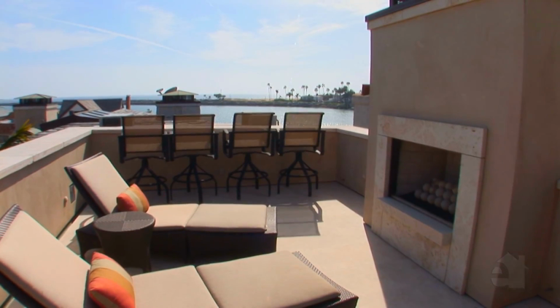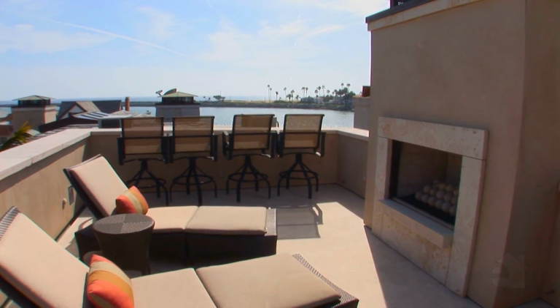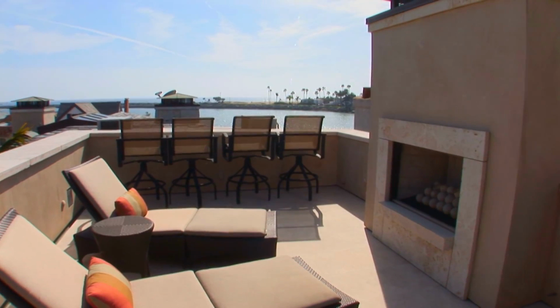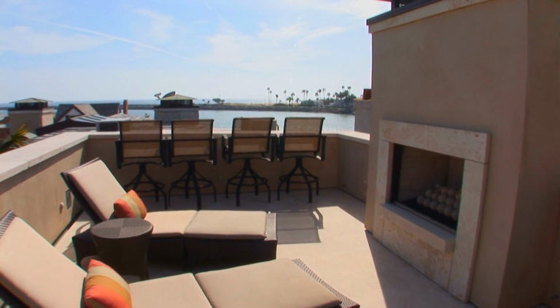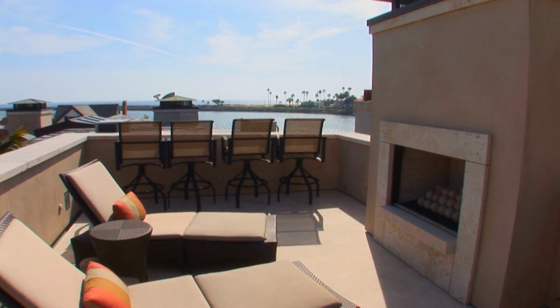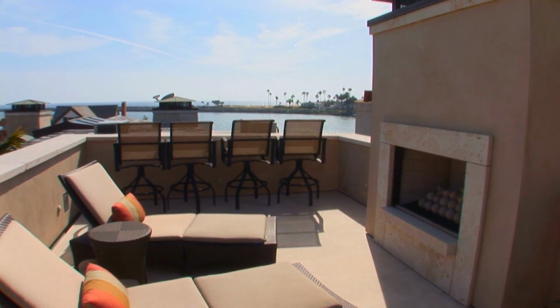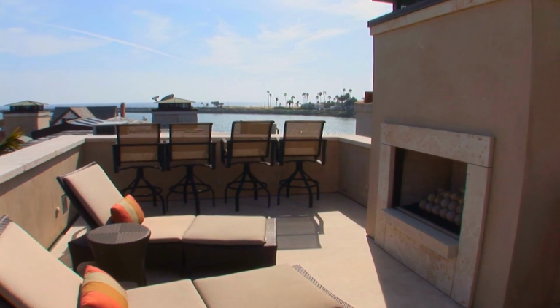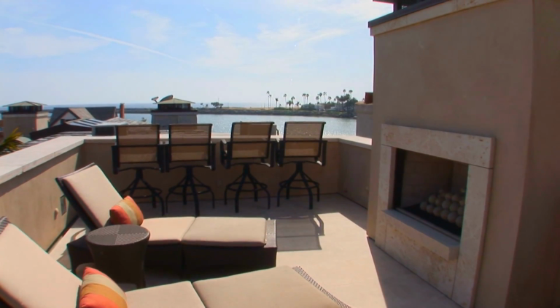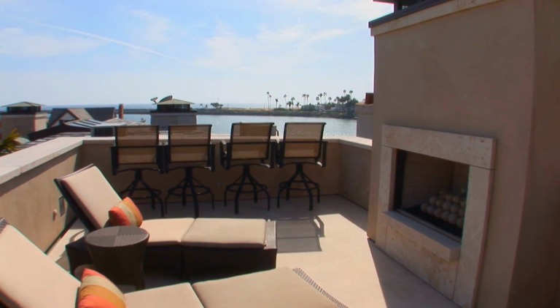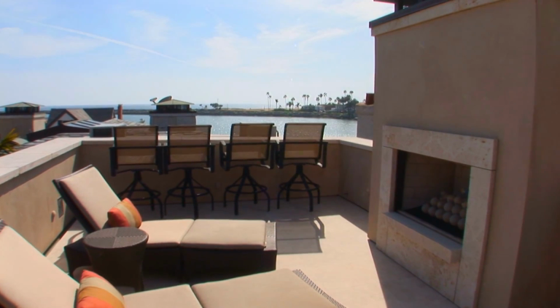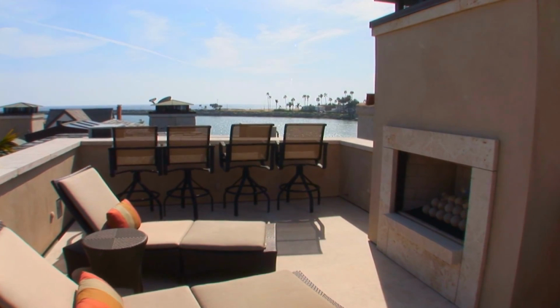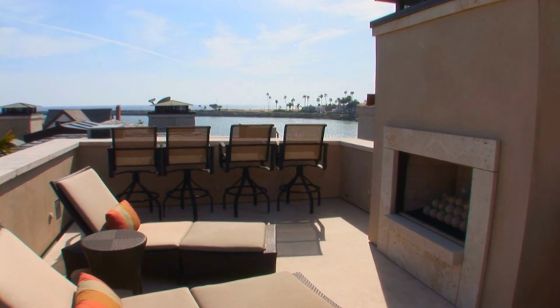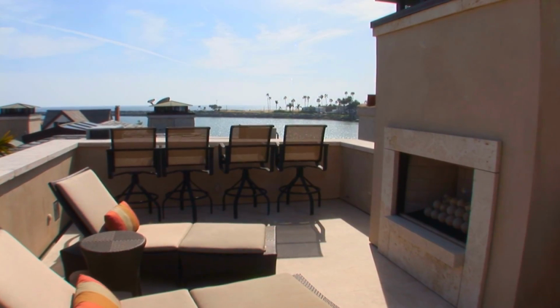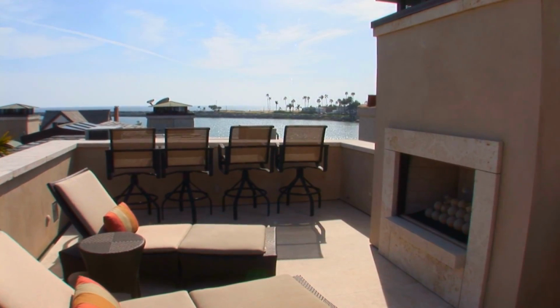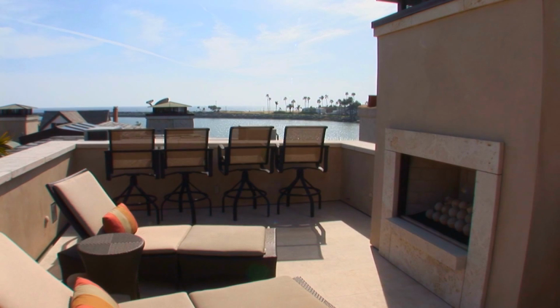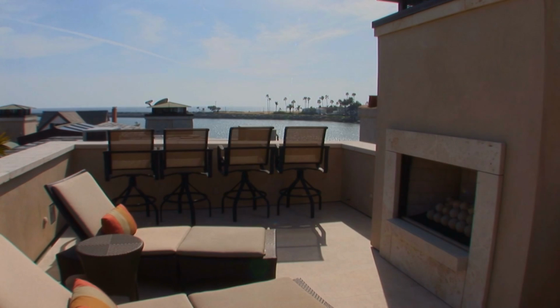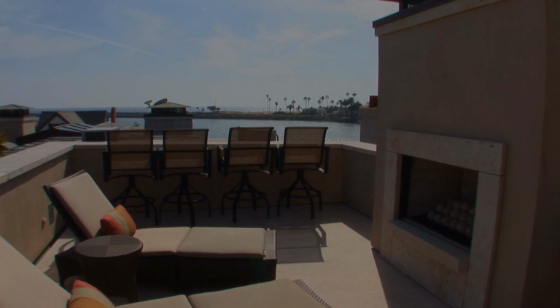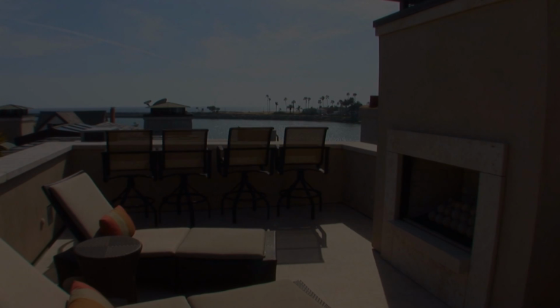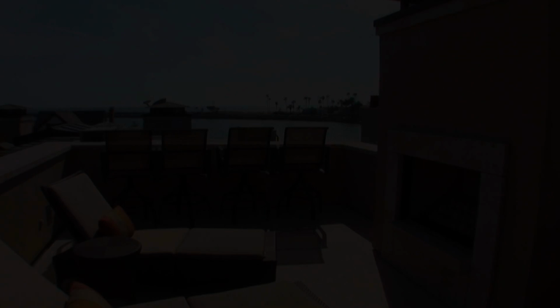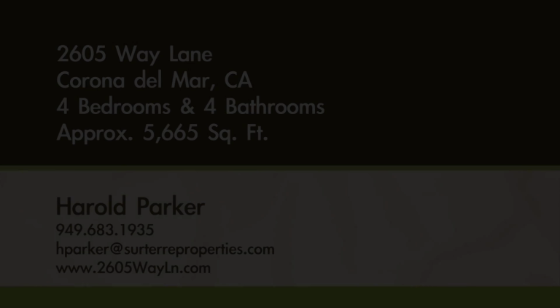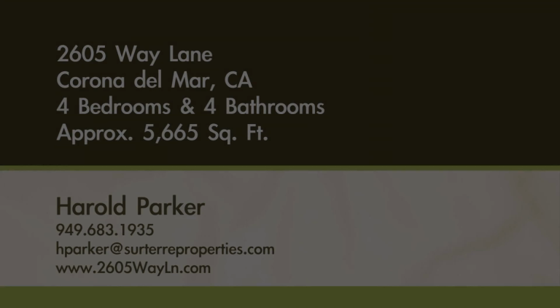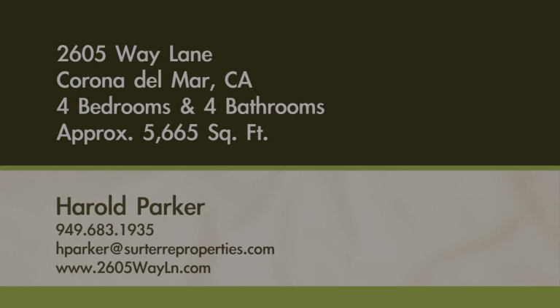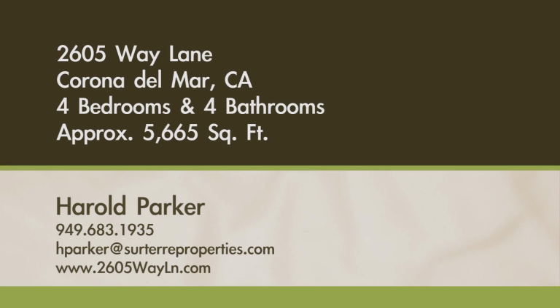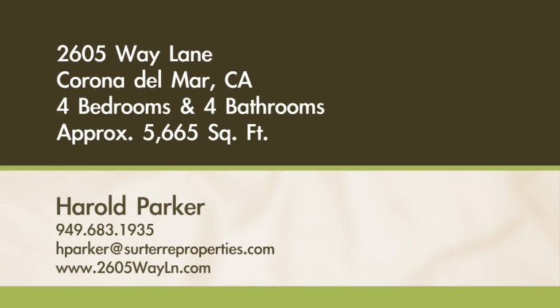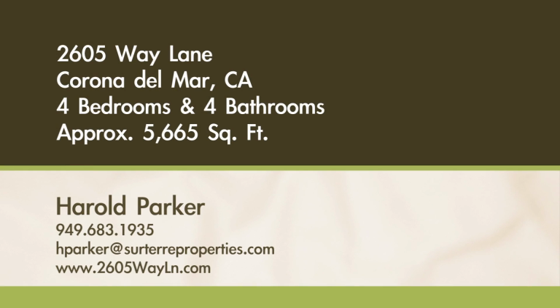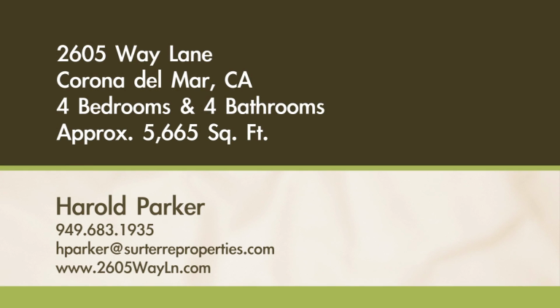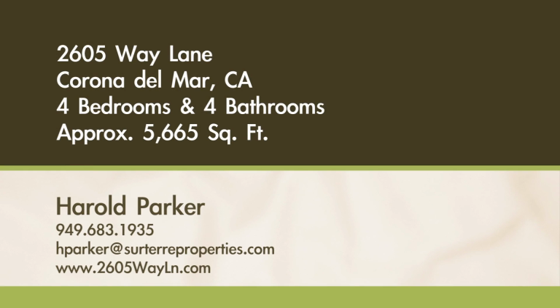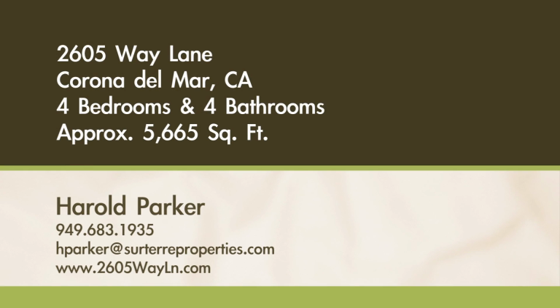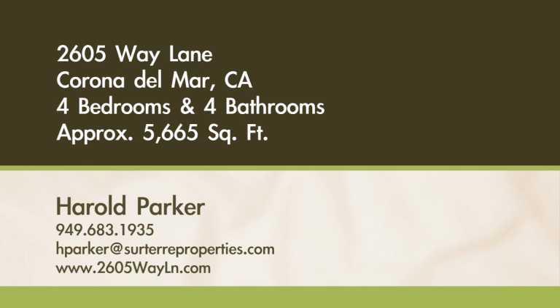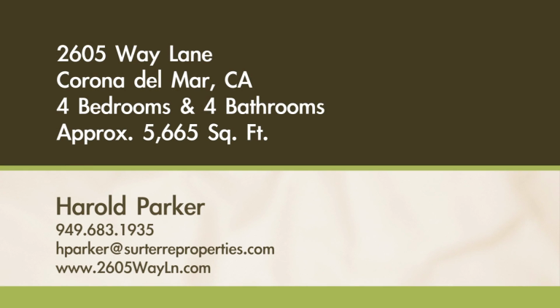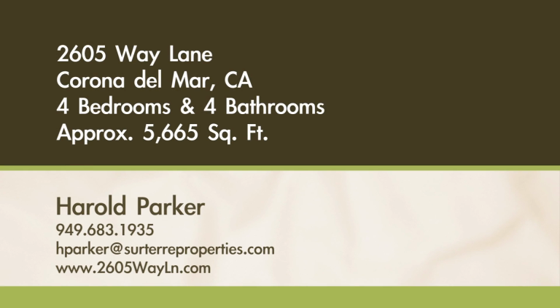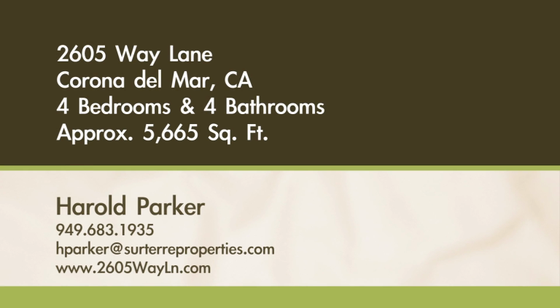Please call for your own private showing.